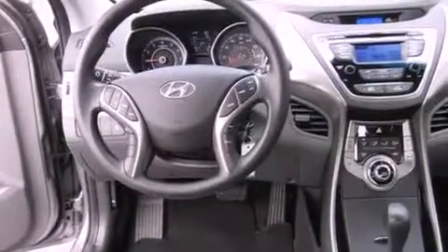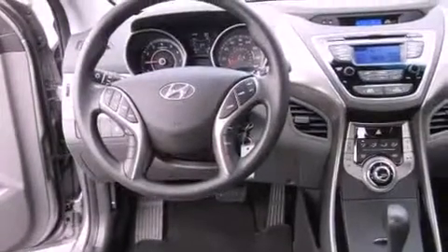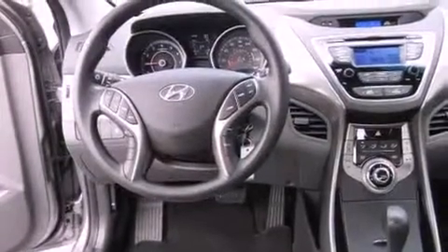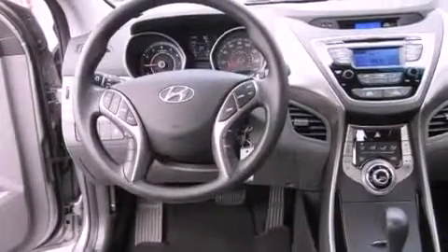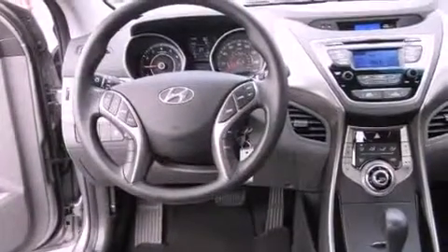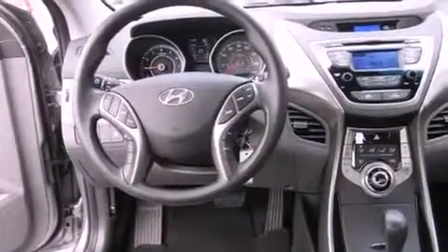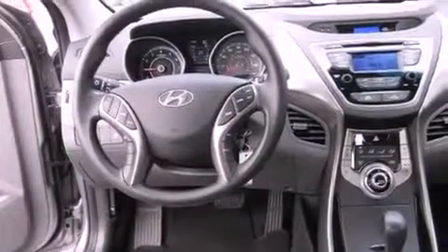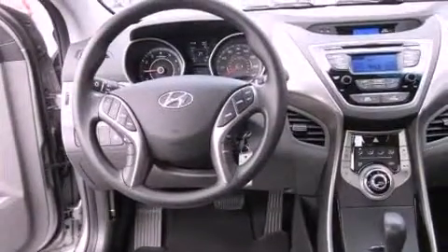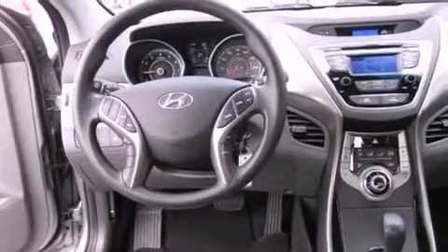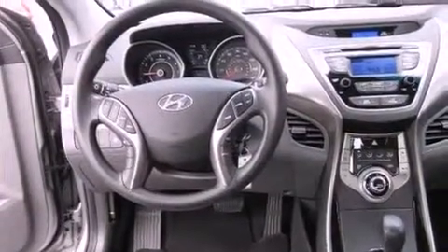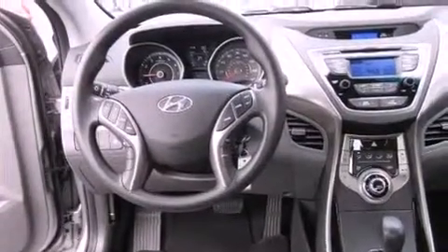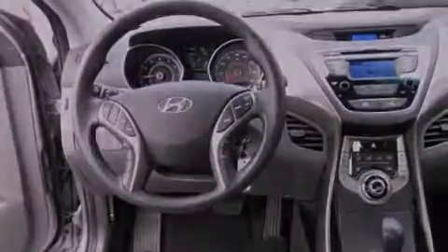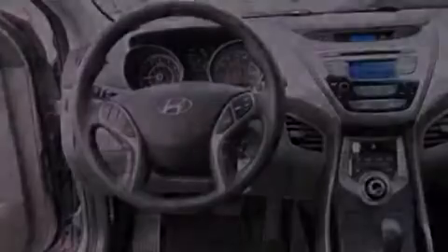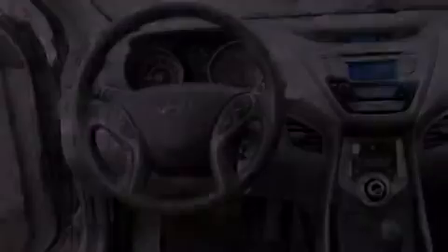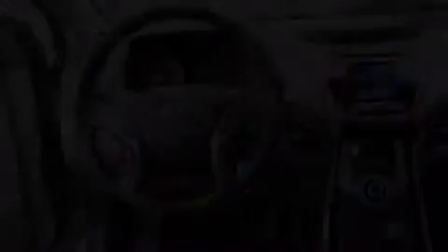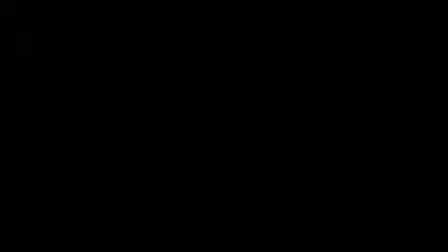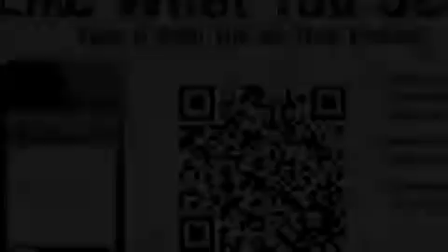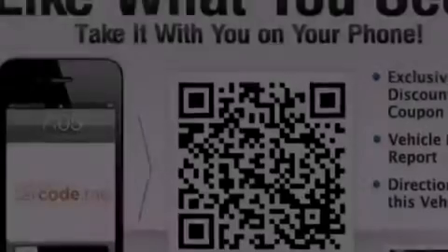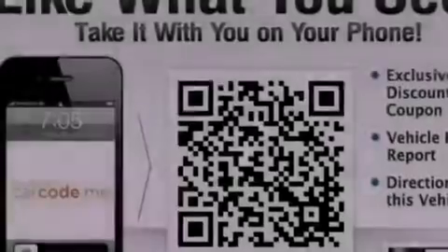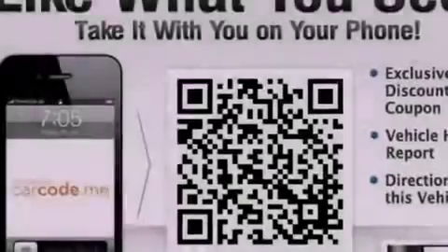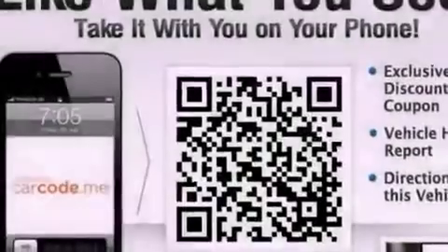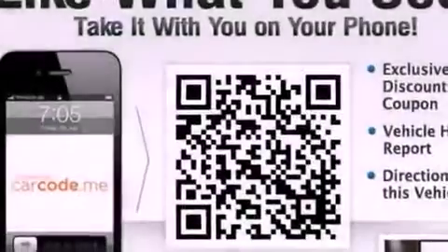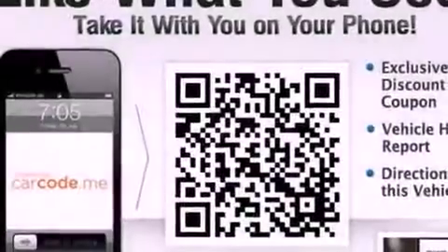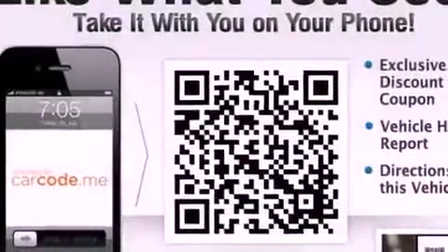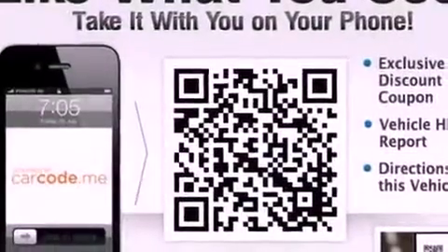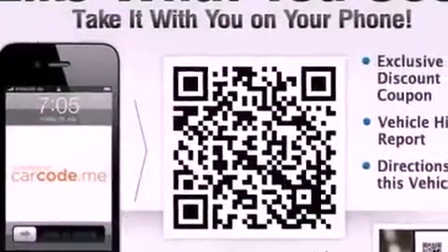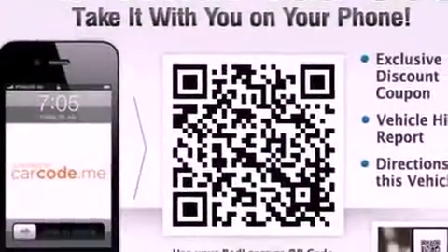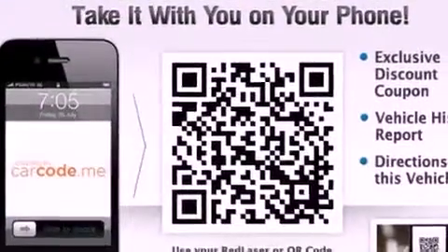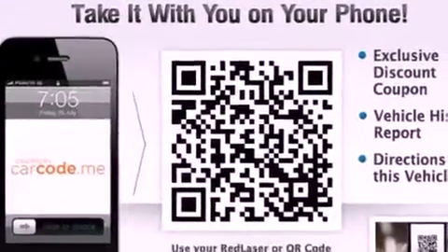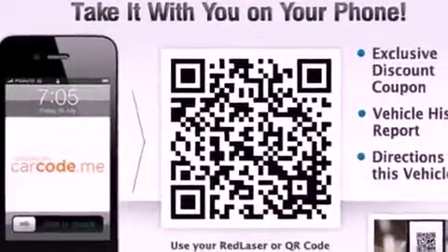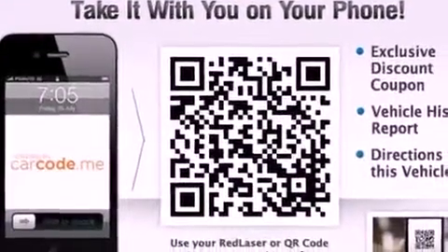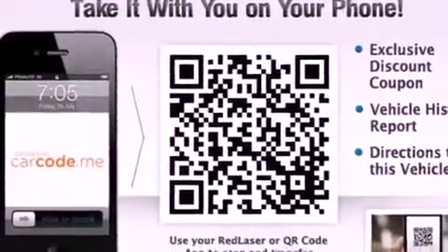Rear seat childproof door locks, heated side view mirrors, and an auxiliary power outlet.